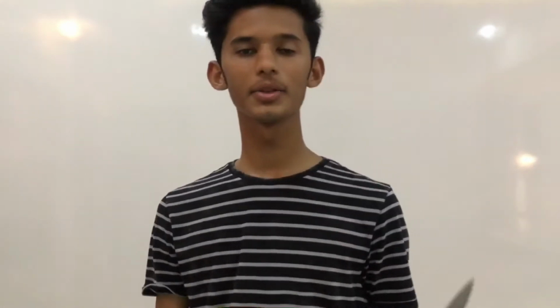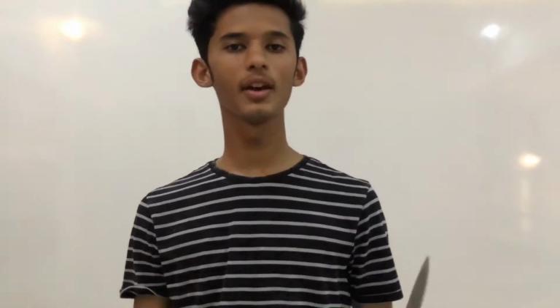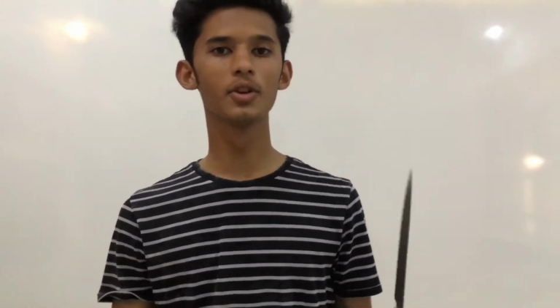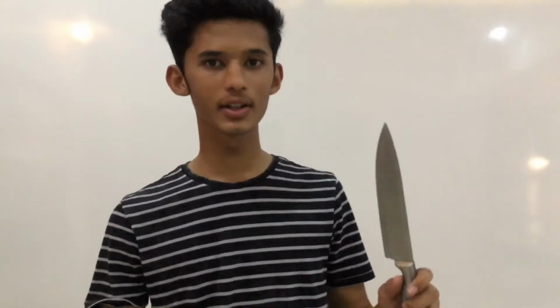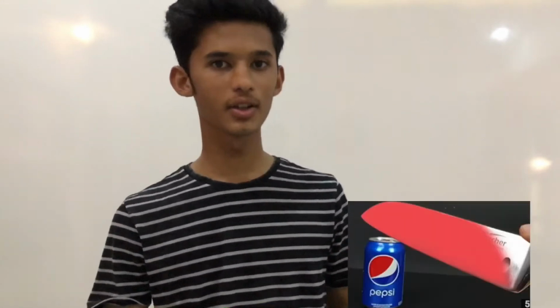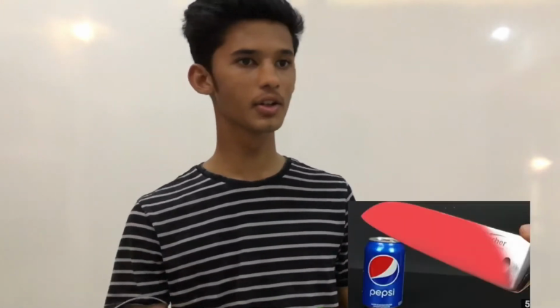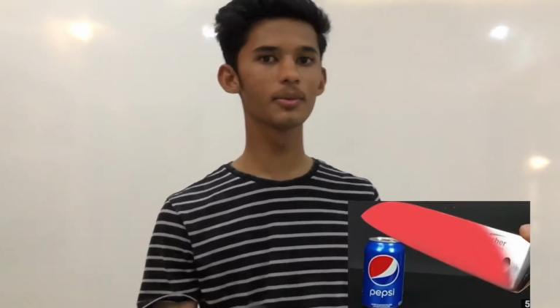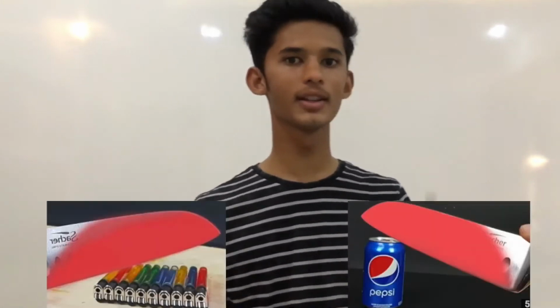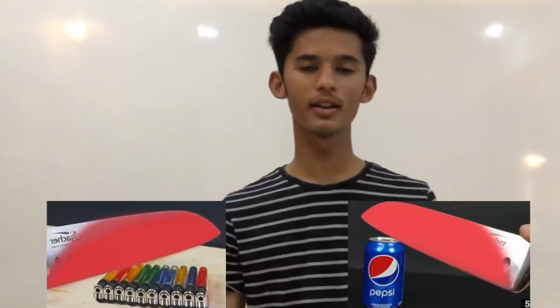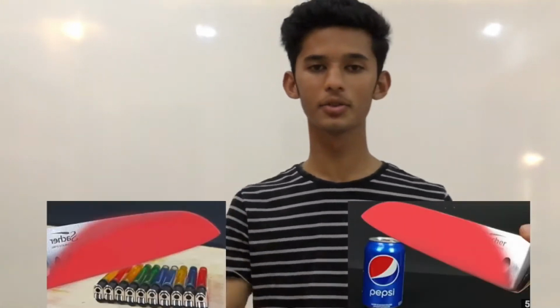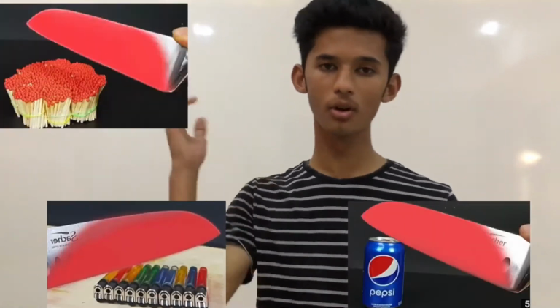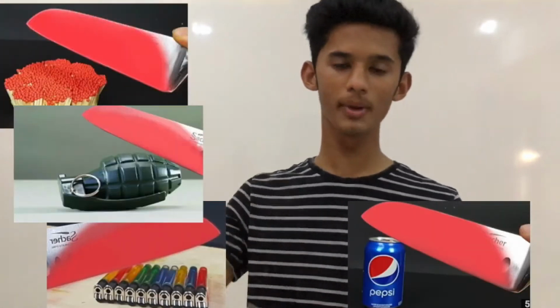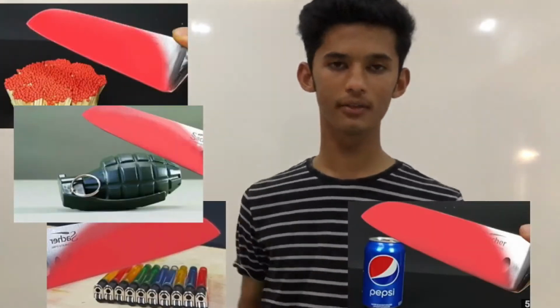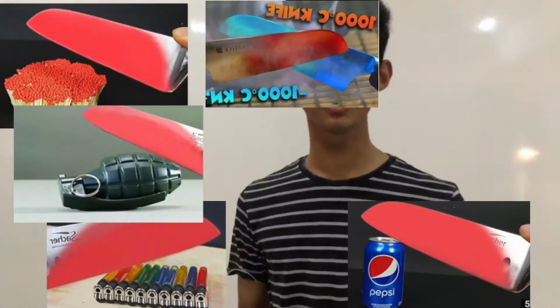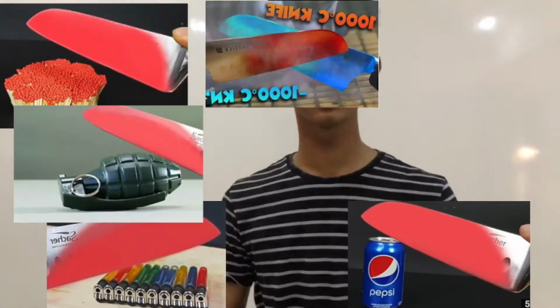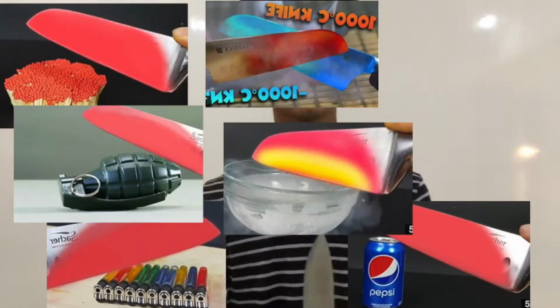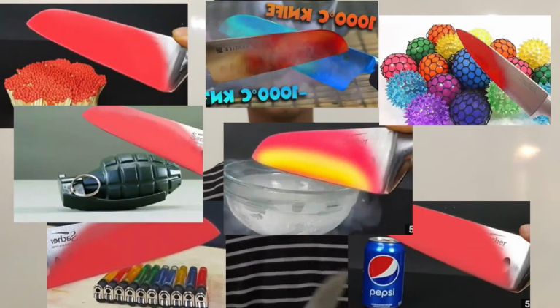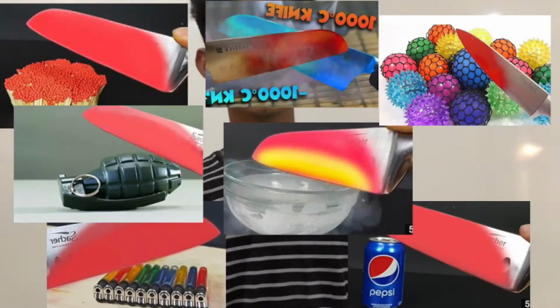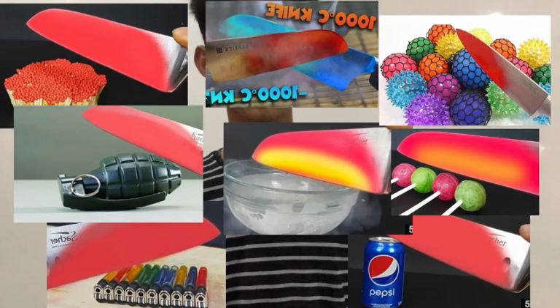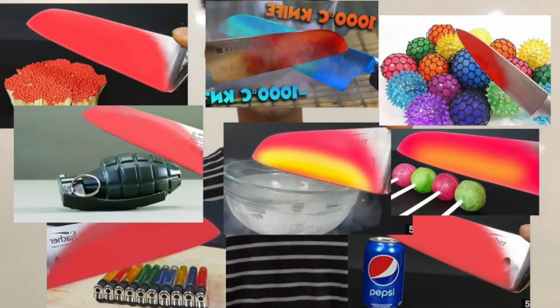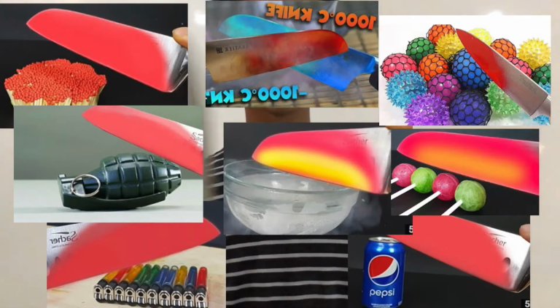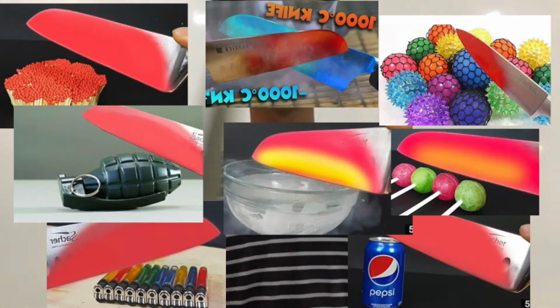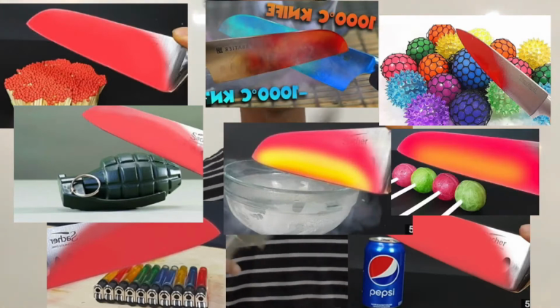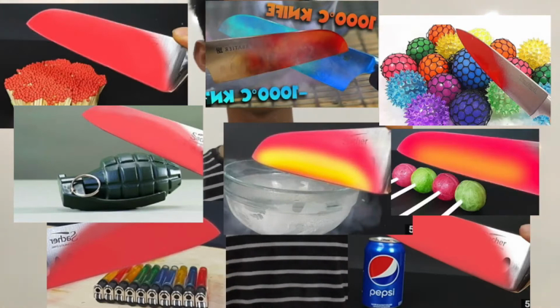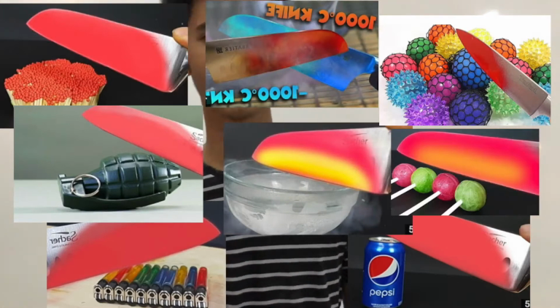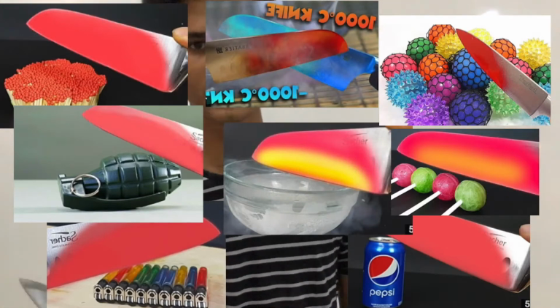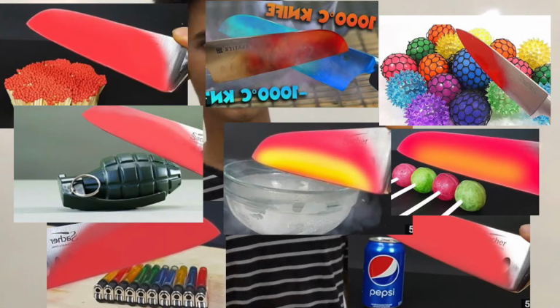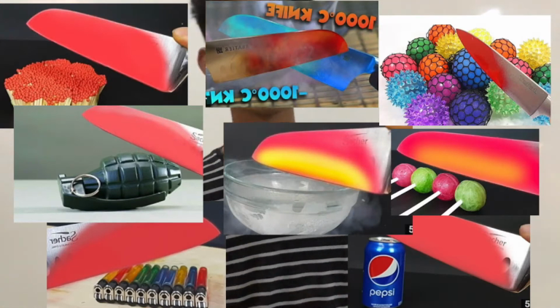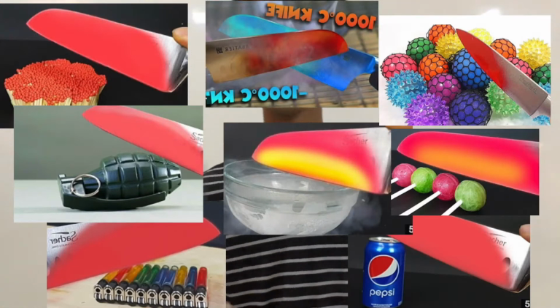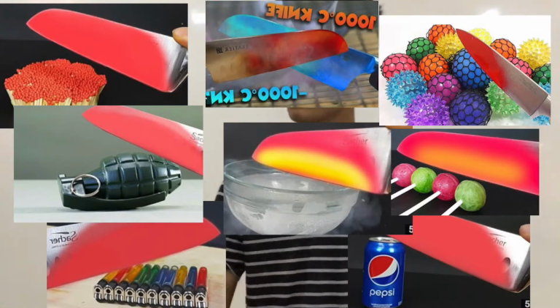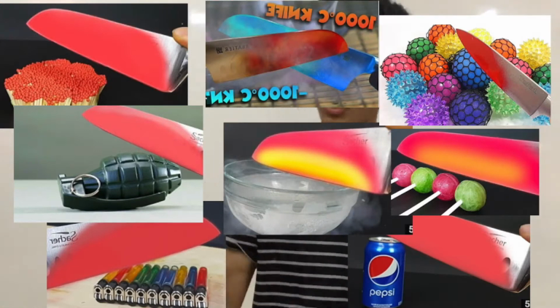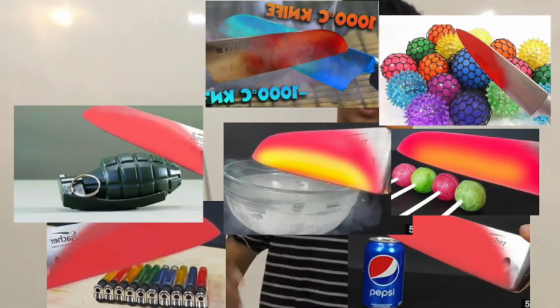As you have noticed on YouTube, there are so many videos showing the 1000-degree knife challenge, and it's happening even more often.